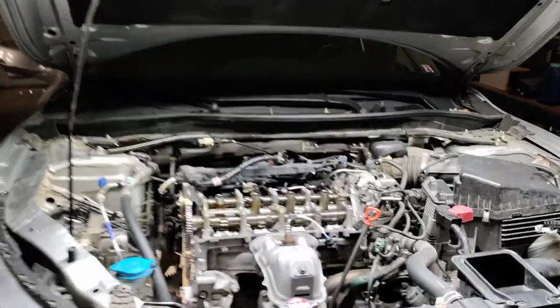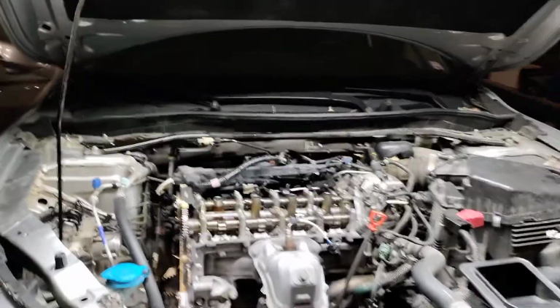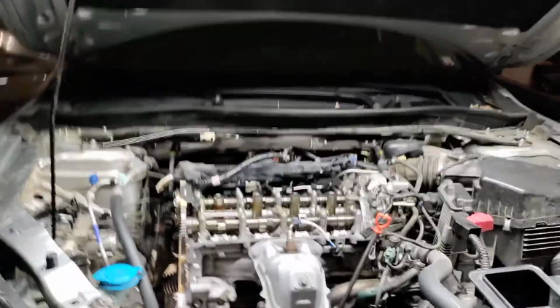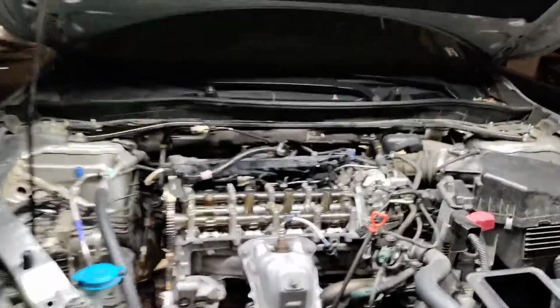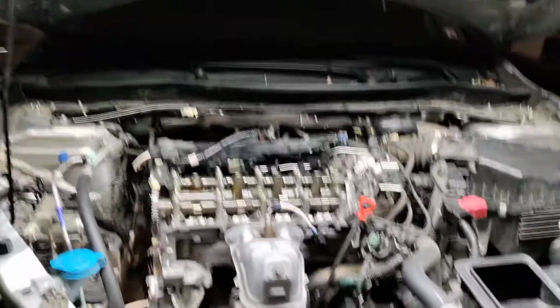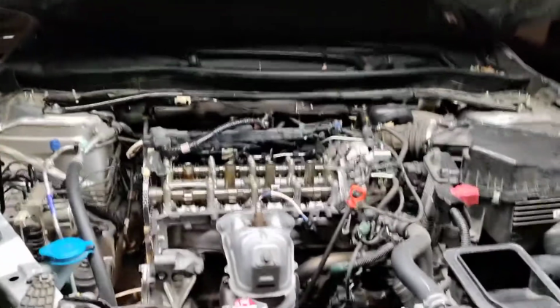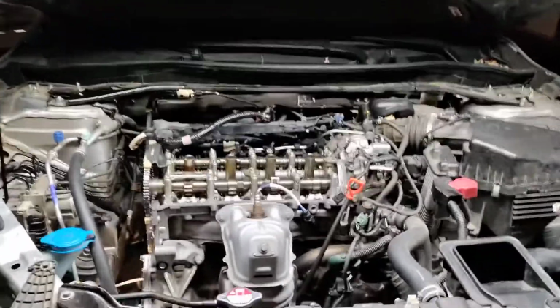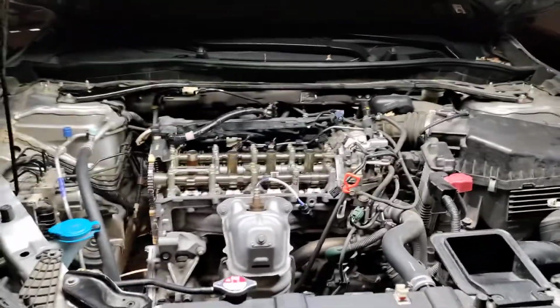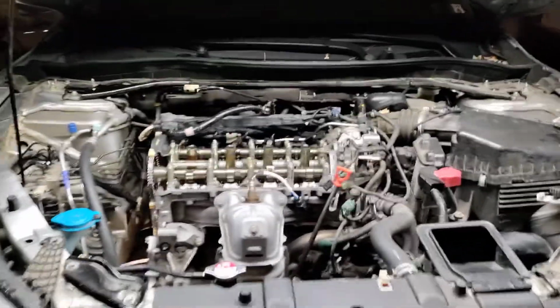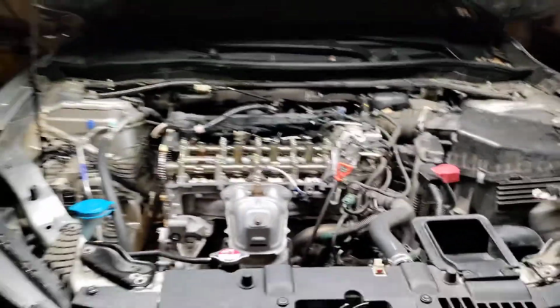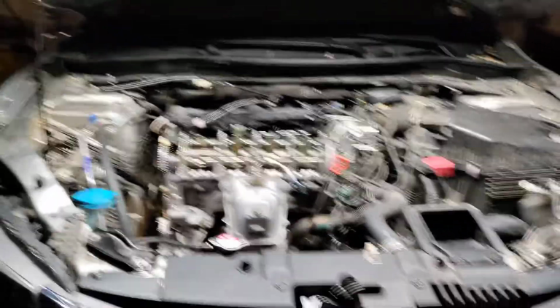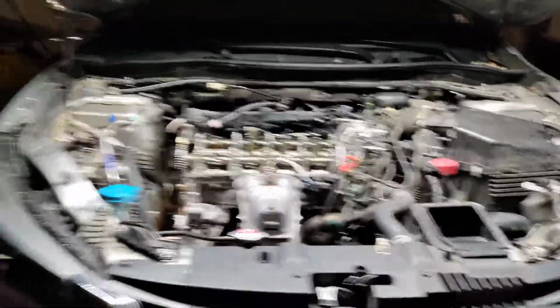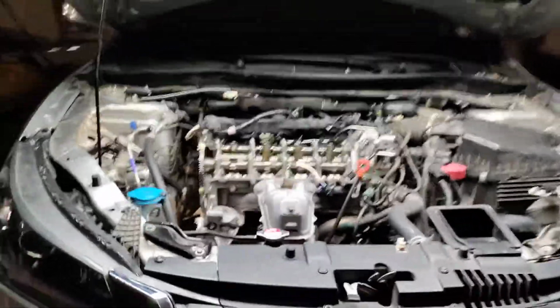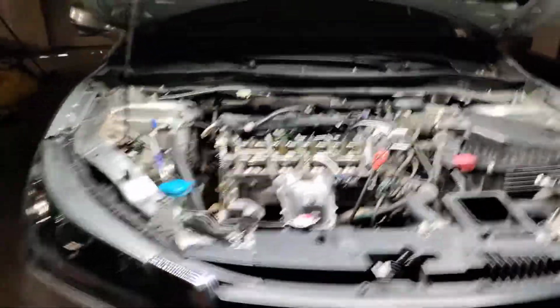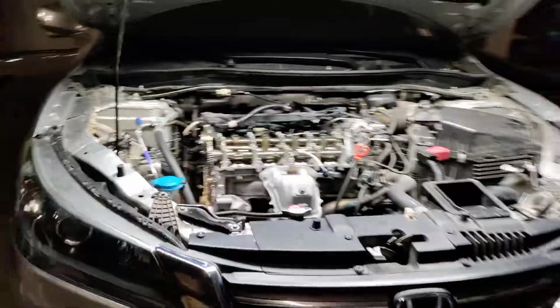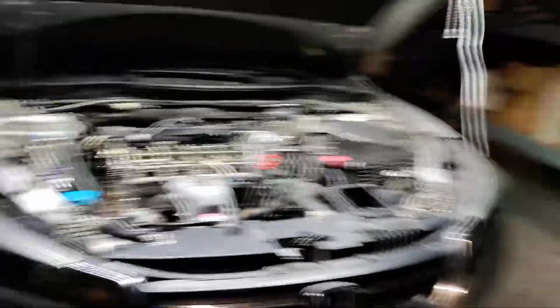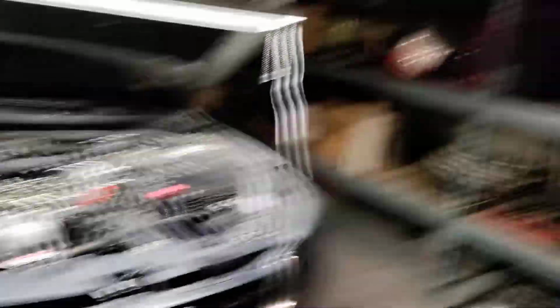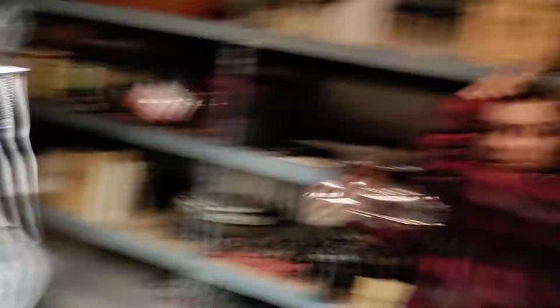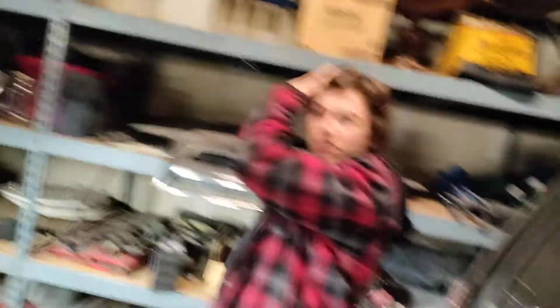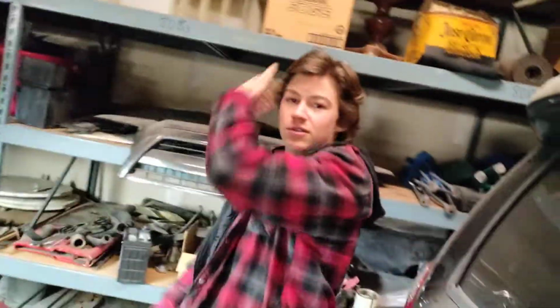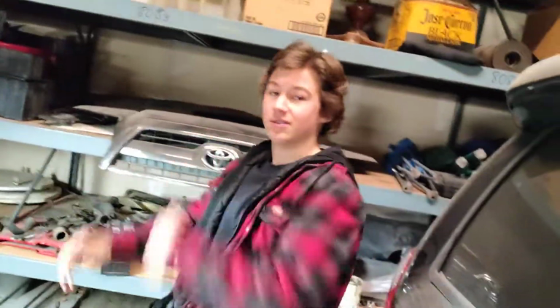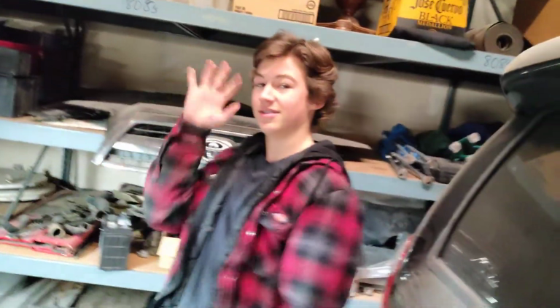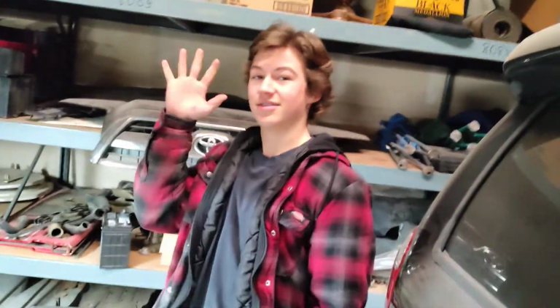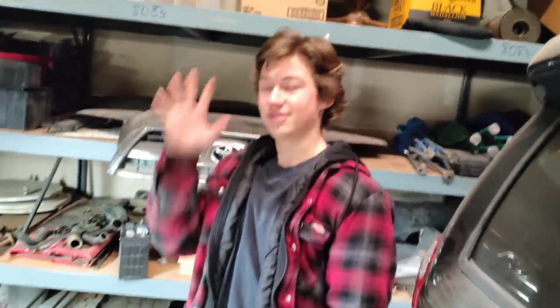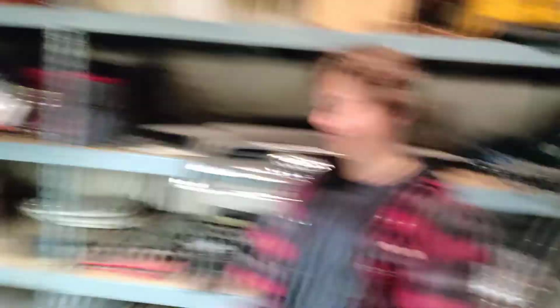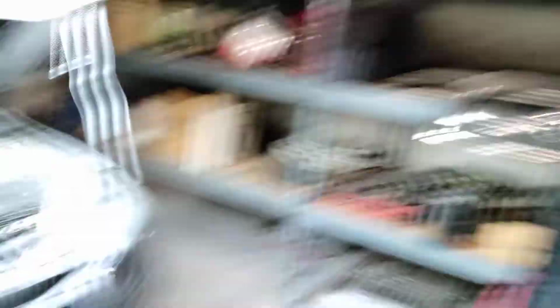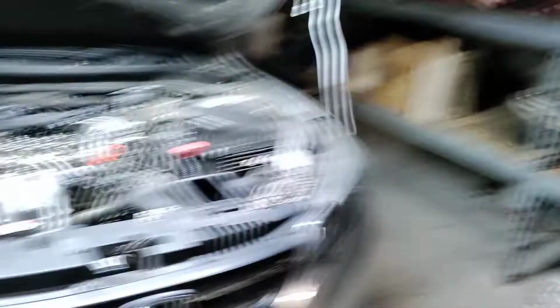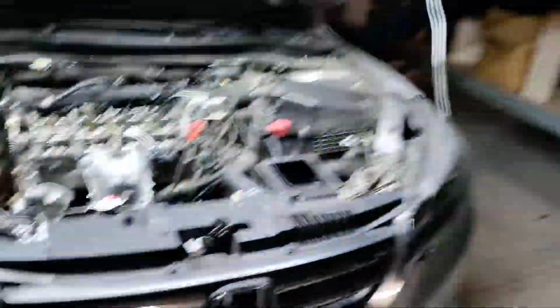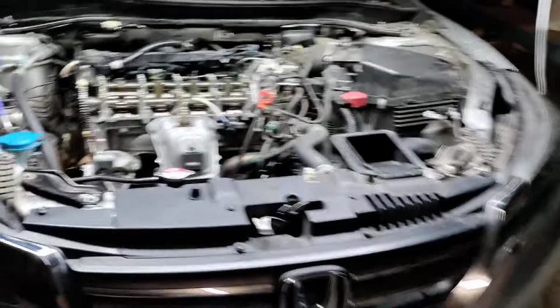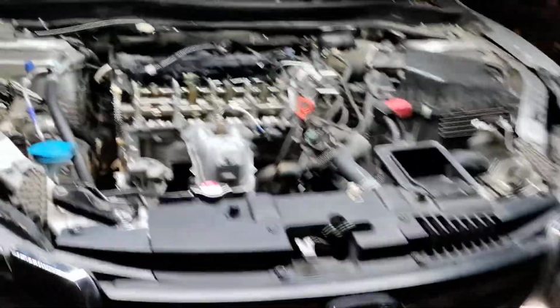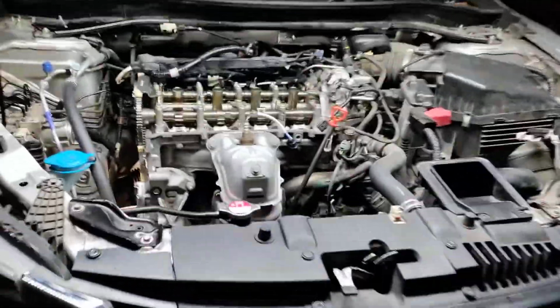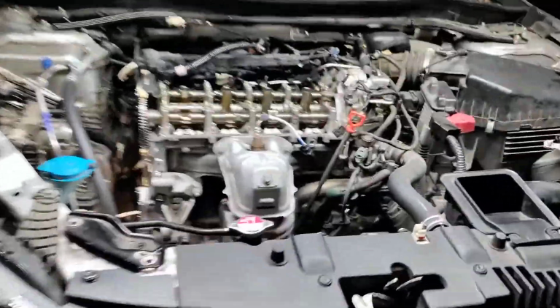Howdy folks, it's Matthew, your friendly neighborhood technician here in Braxton, making a video for you at Idaho.